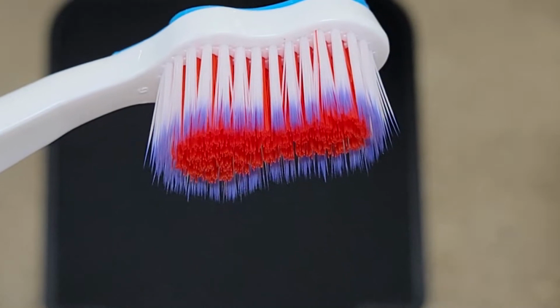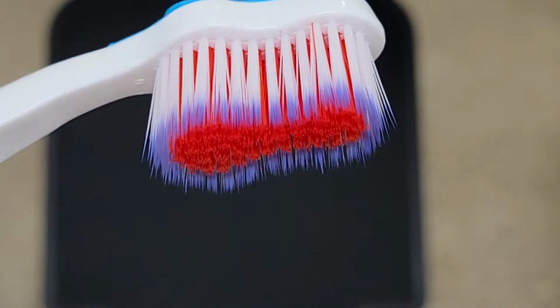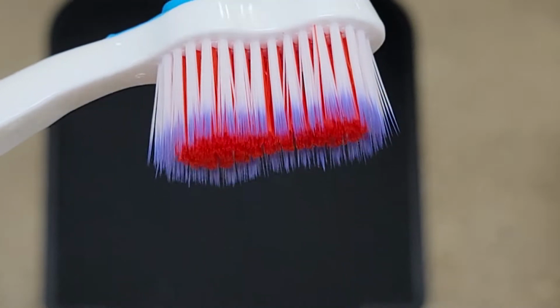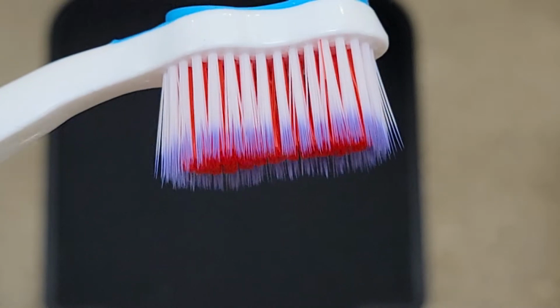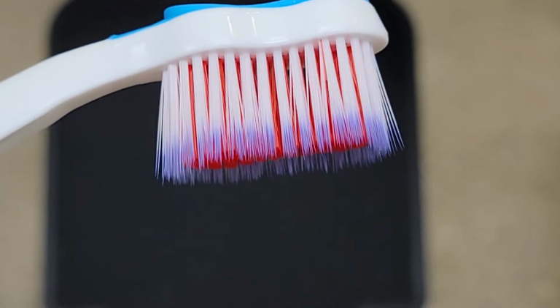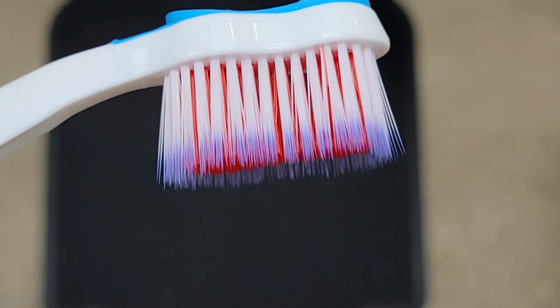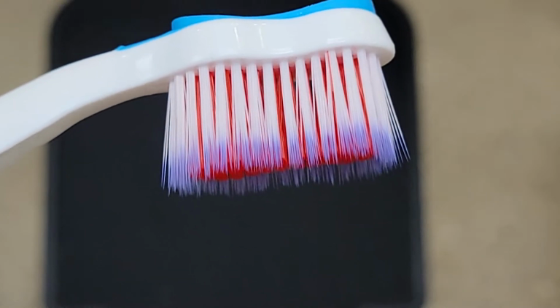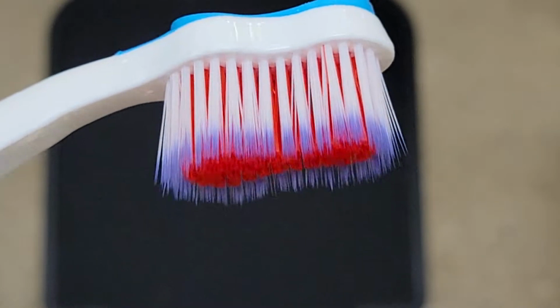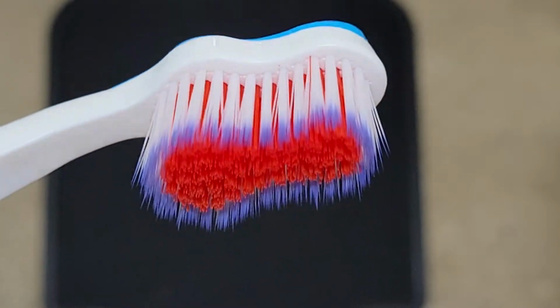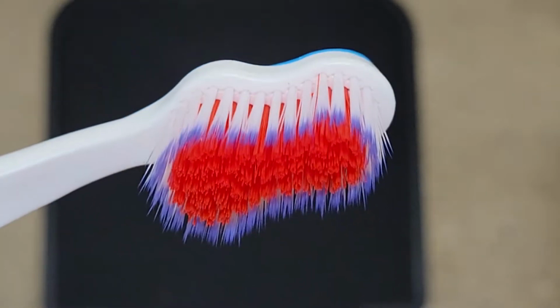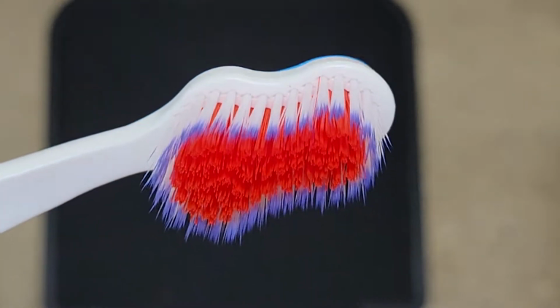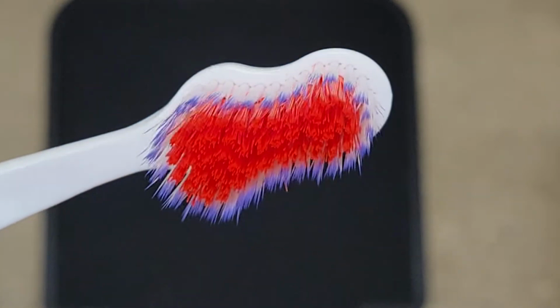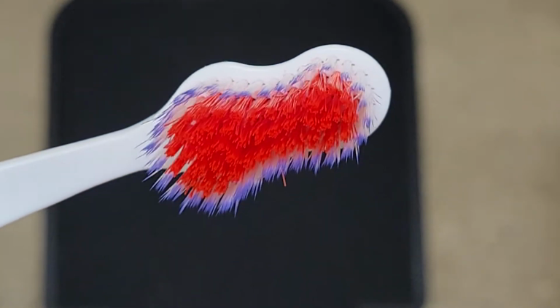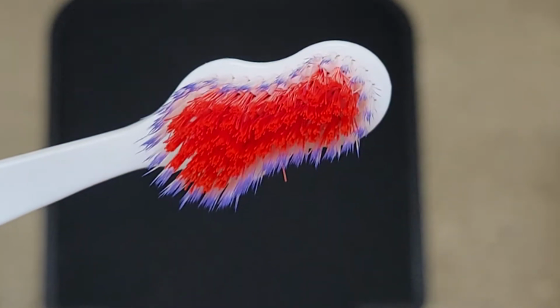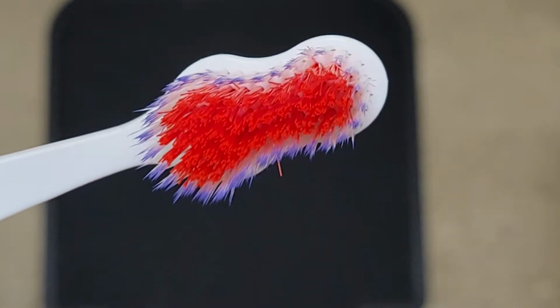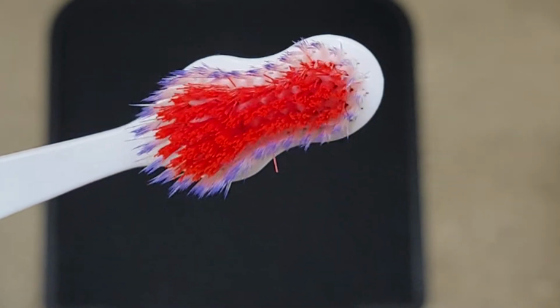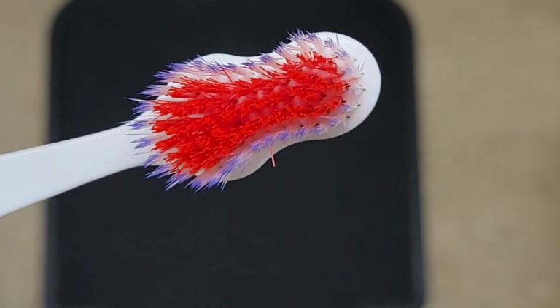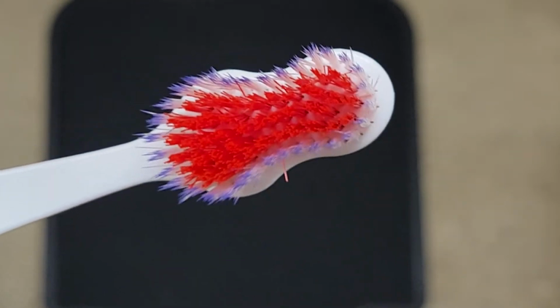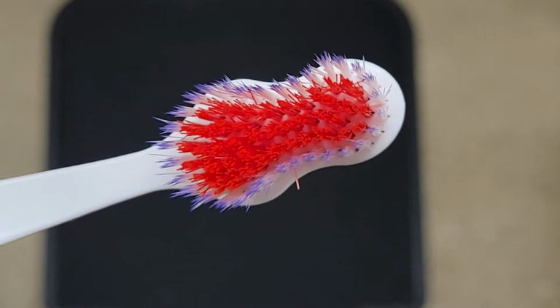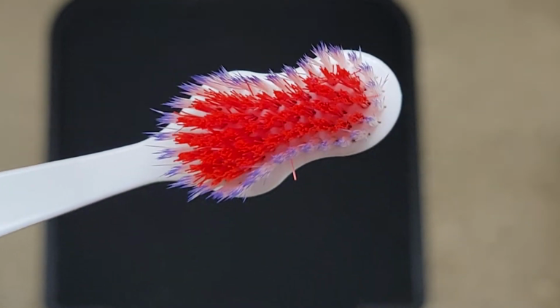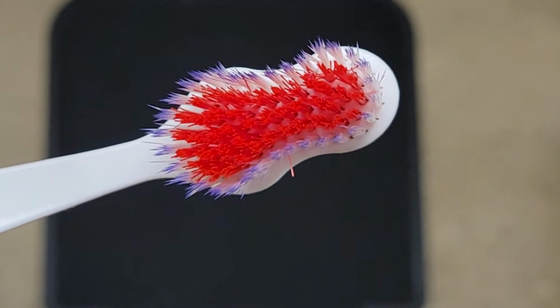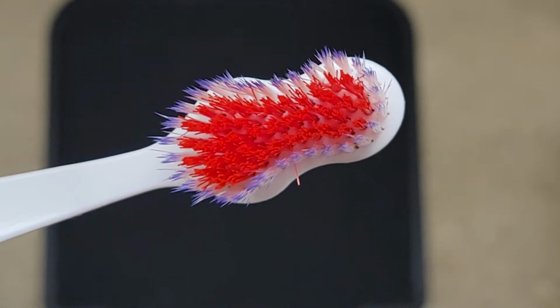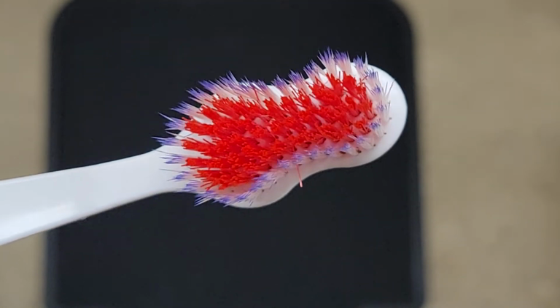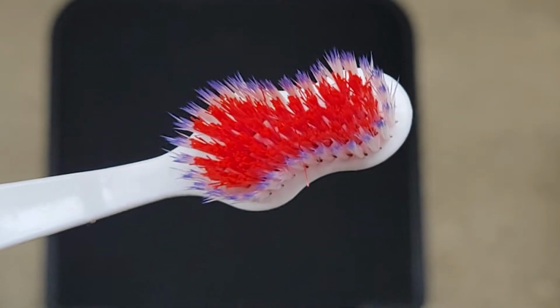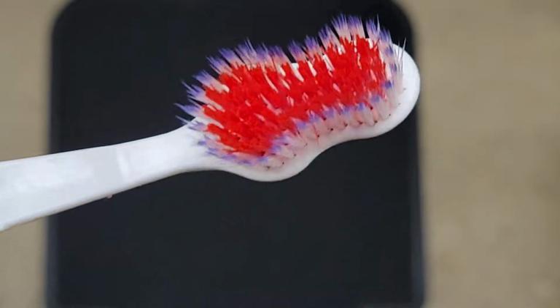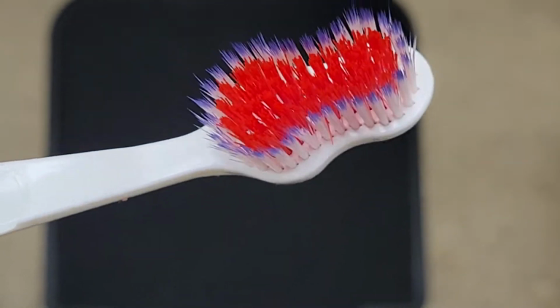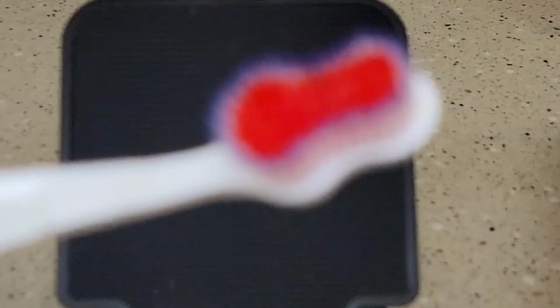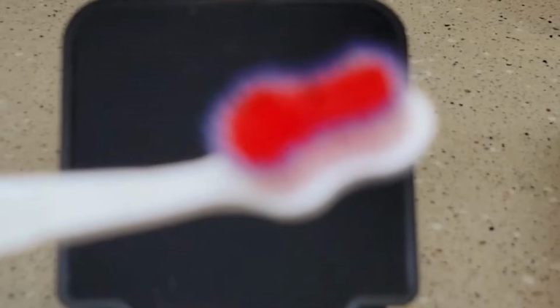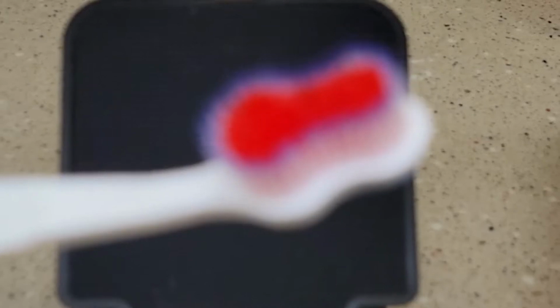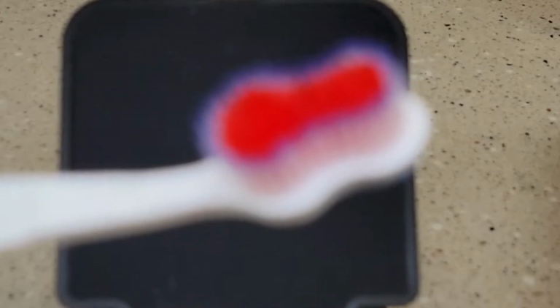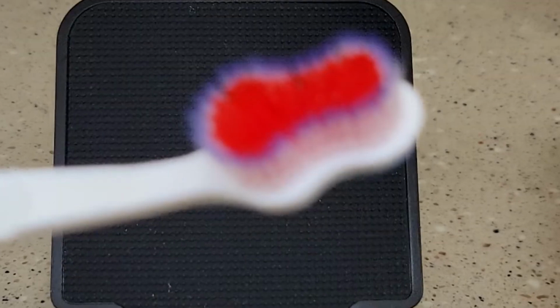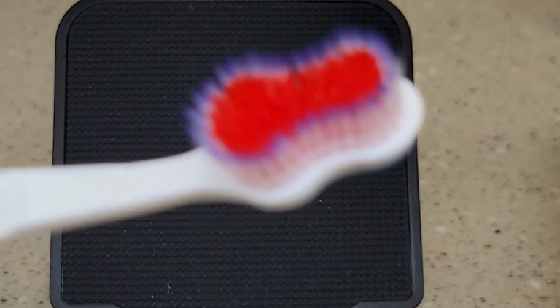Here's what the bristles look like. They're really soft.